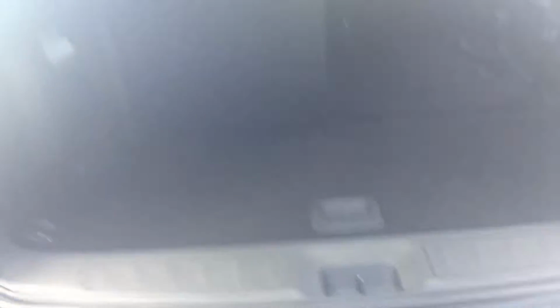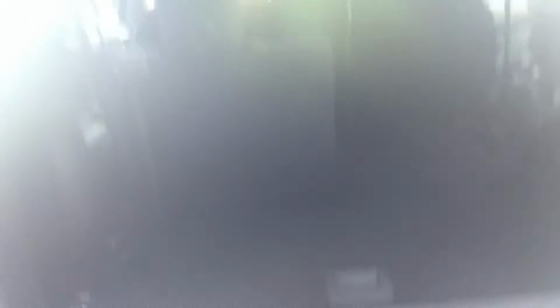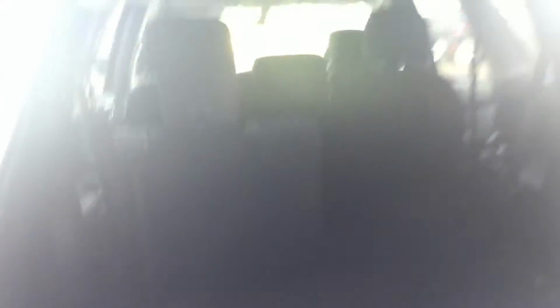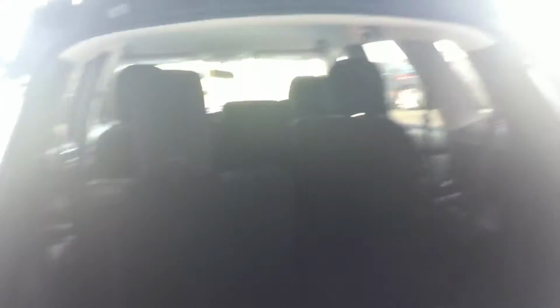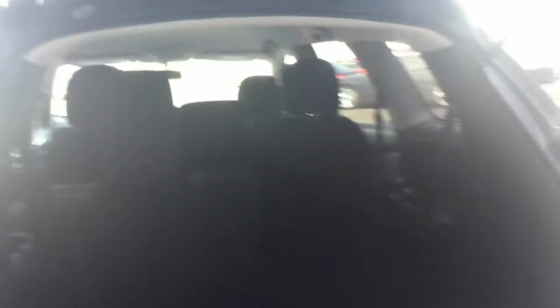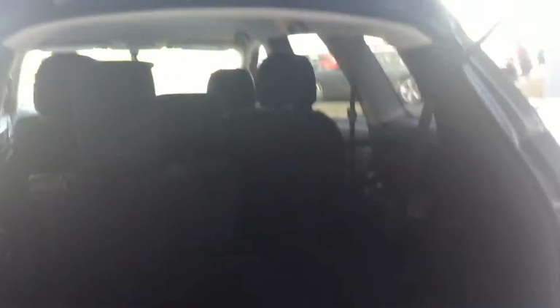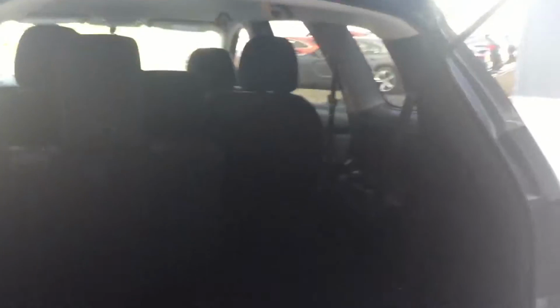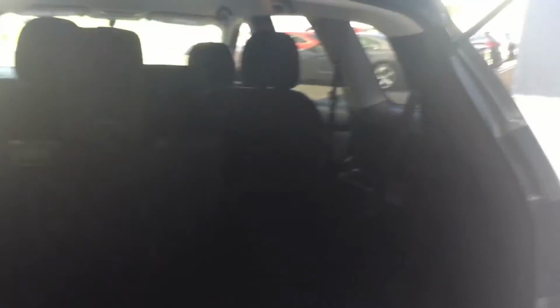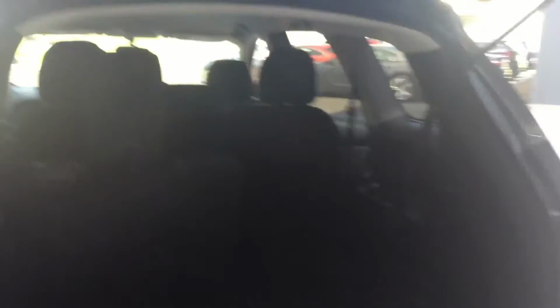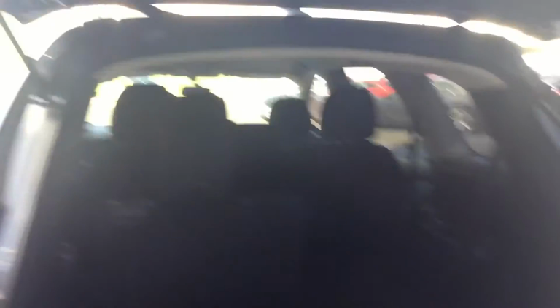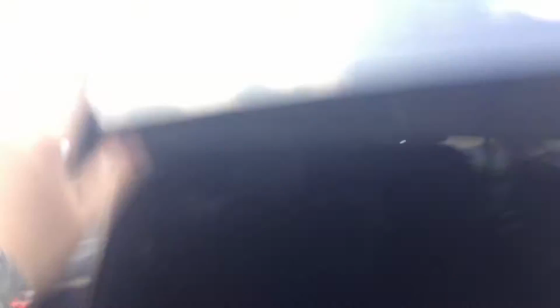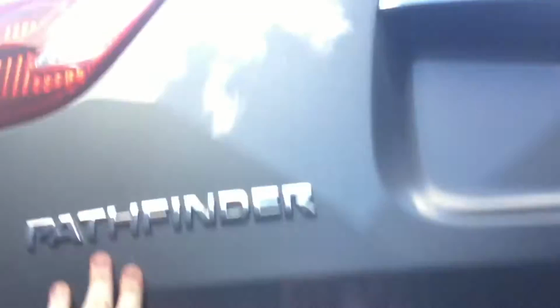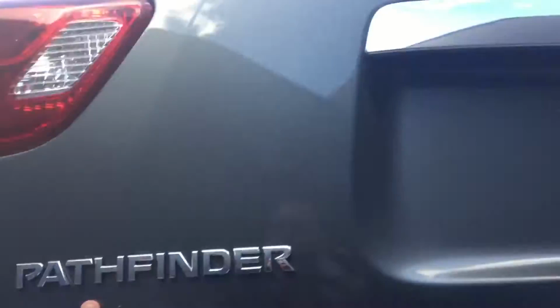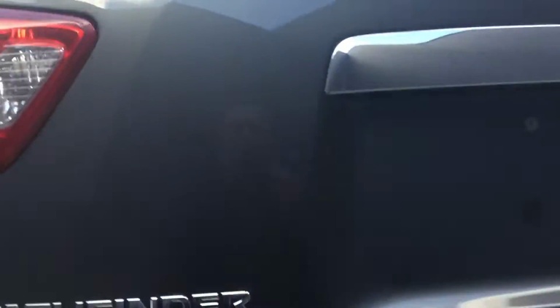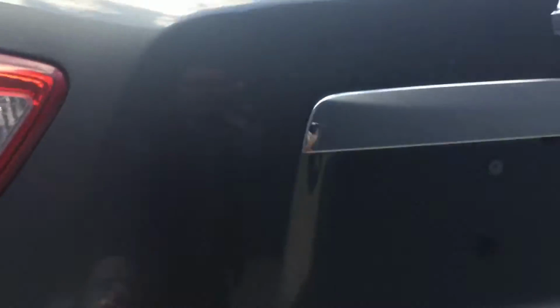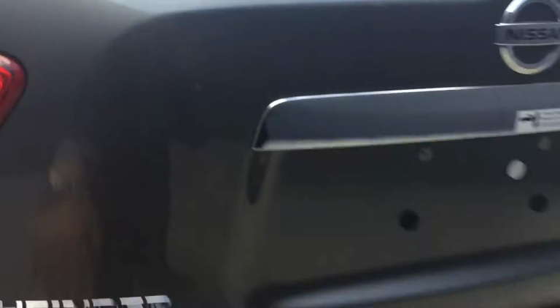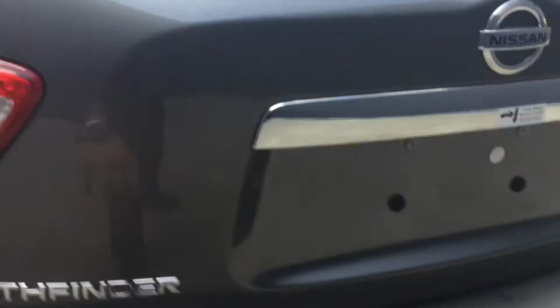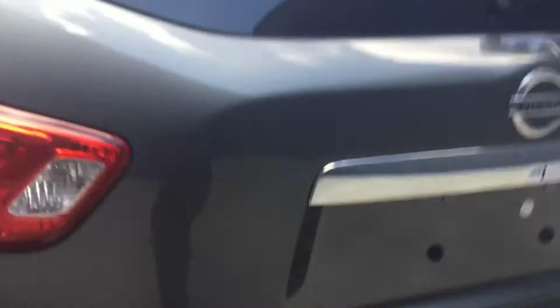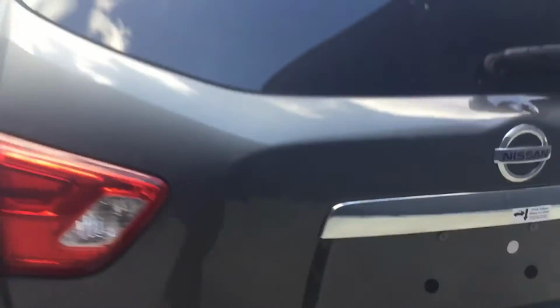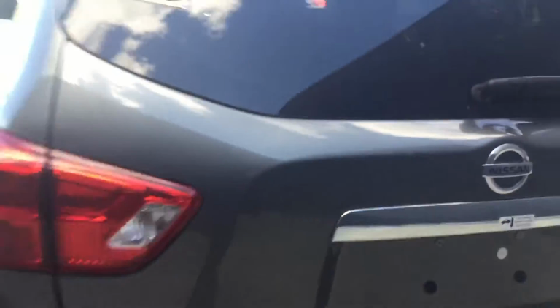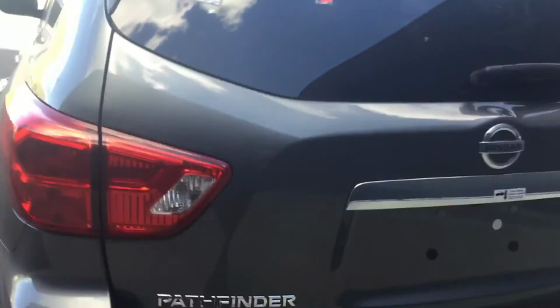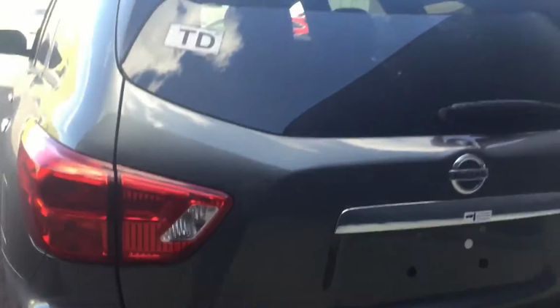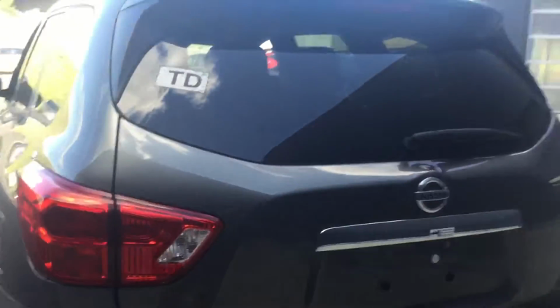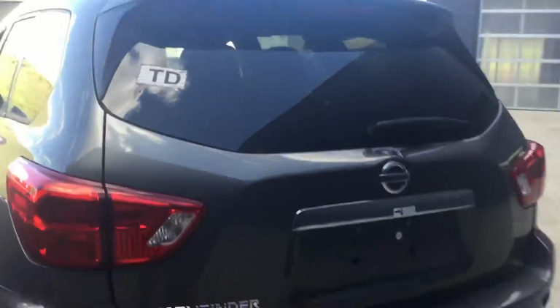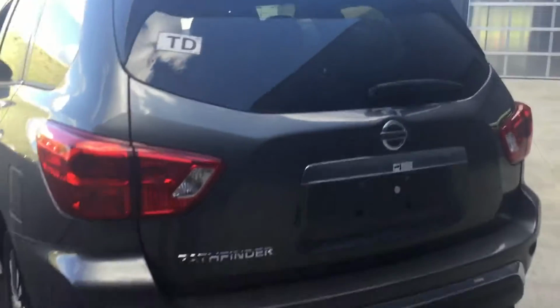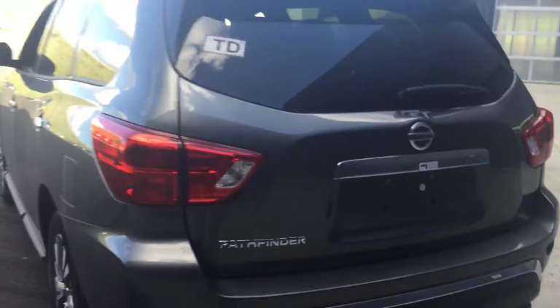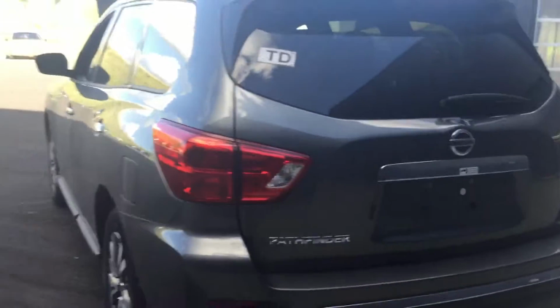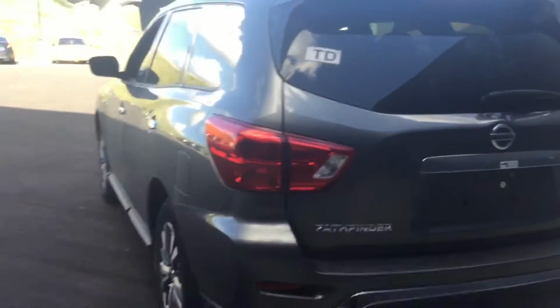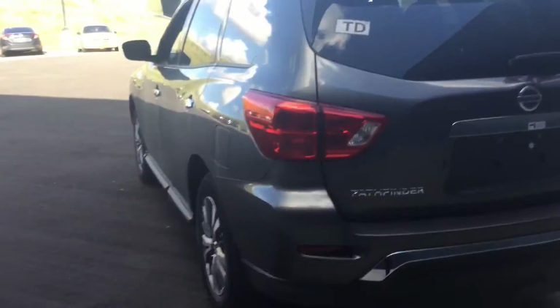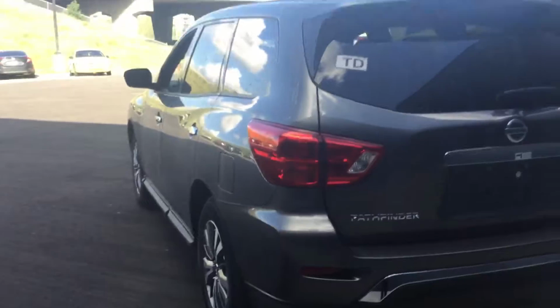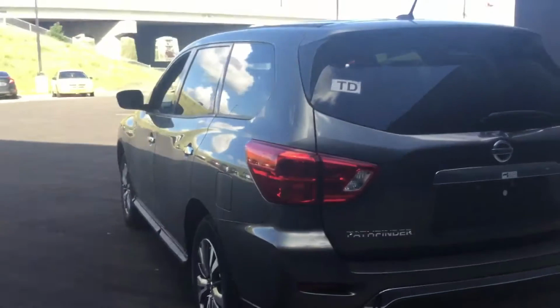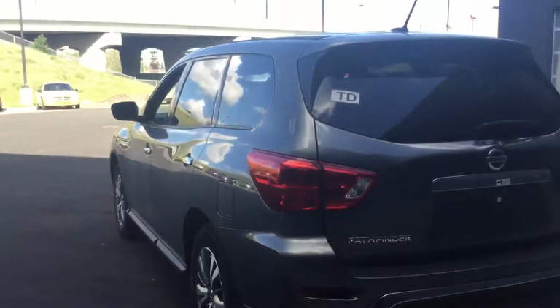Well there you have it Sean, our 2018 Nissan Pathfinder. I hope you enjoyed the video. Take care, we'll see you next time.